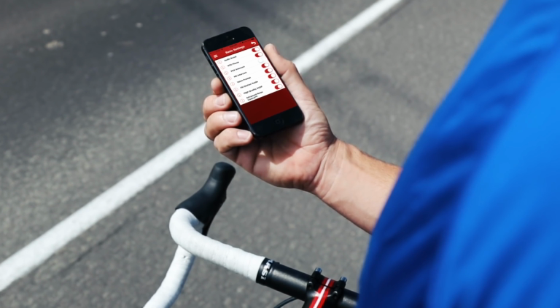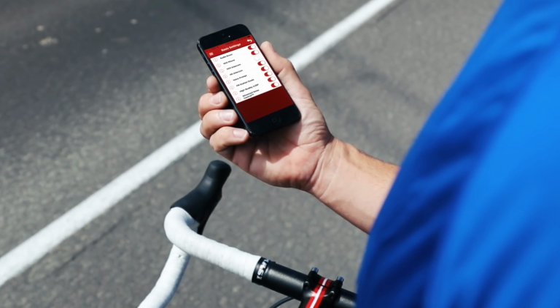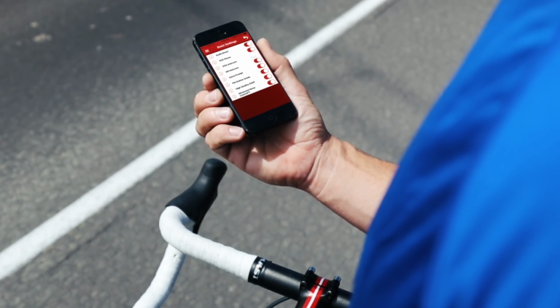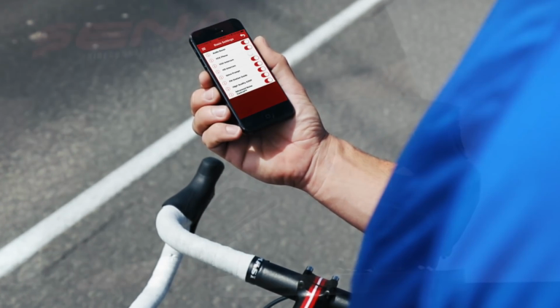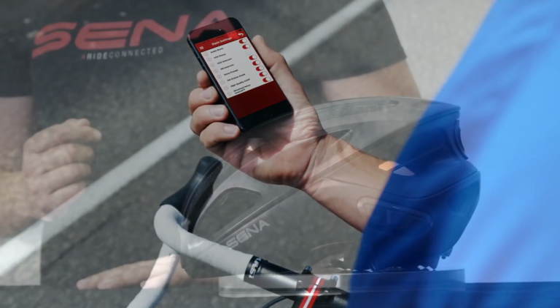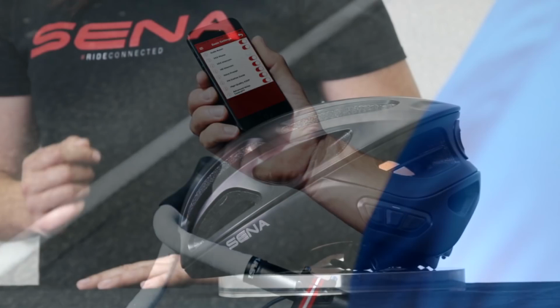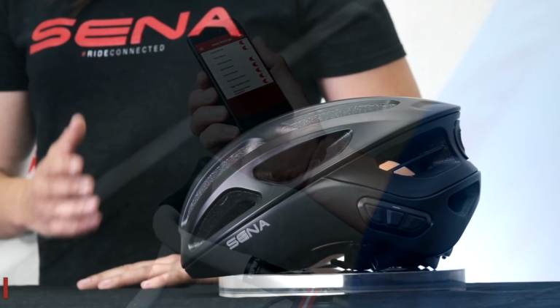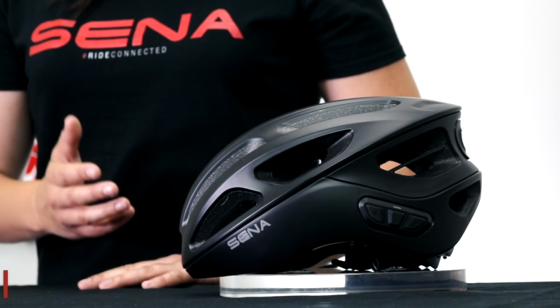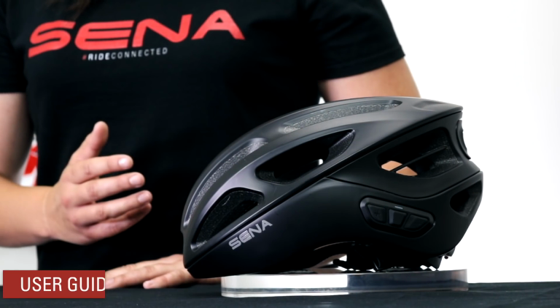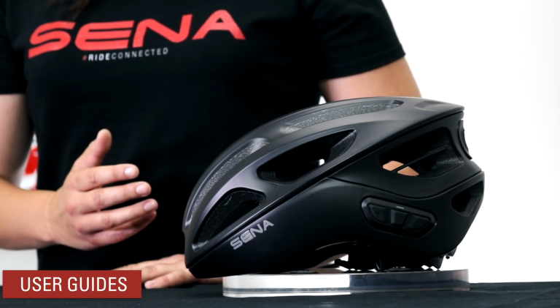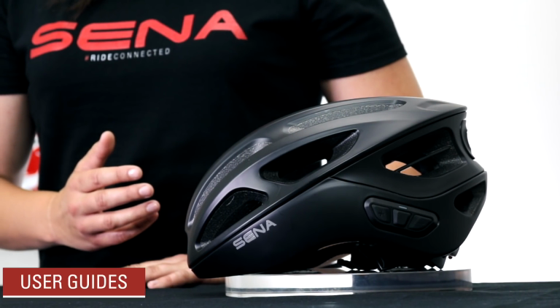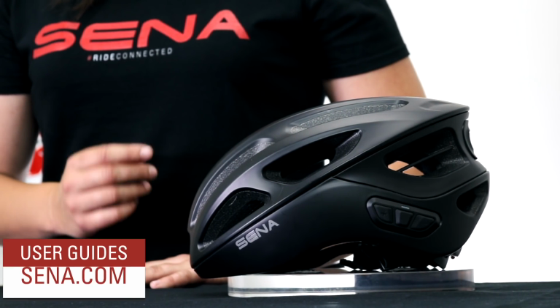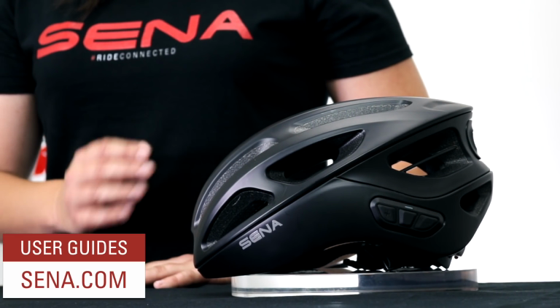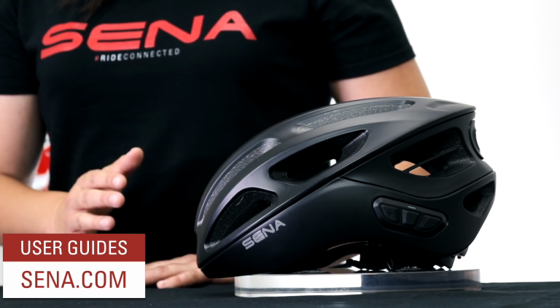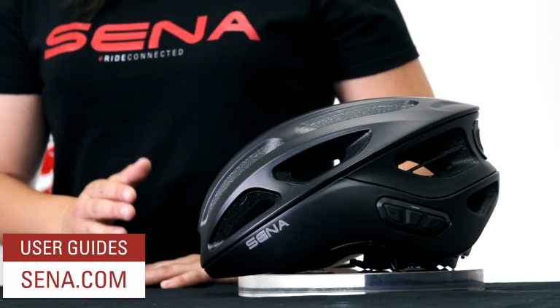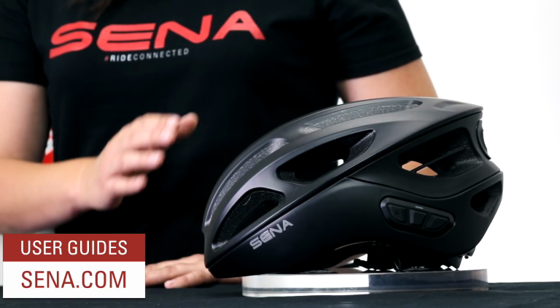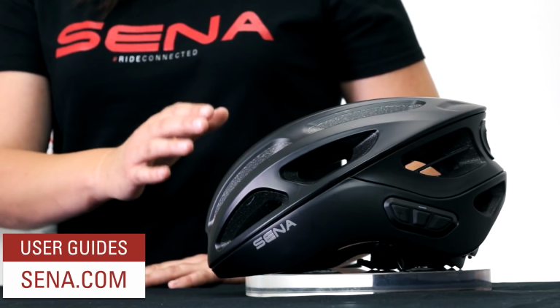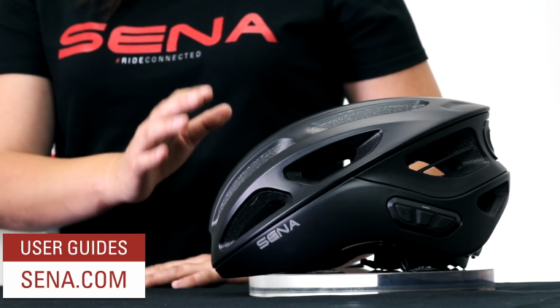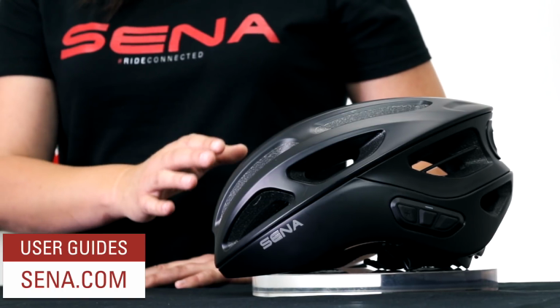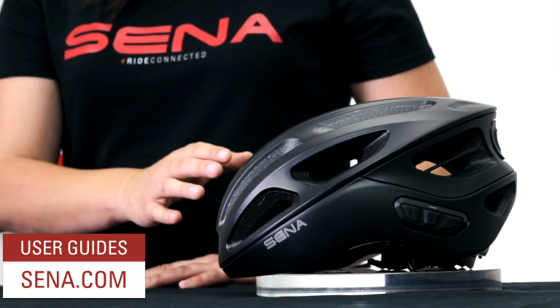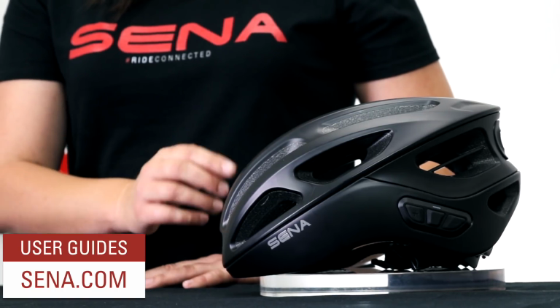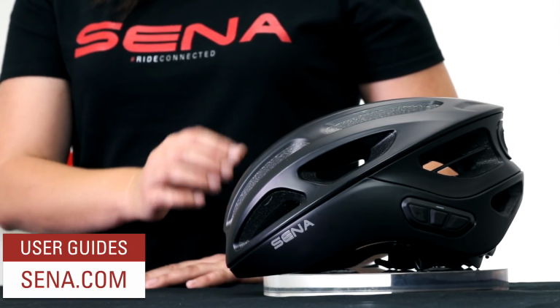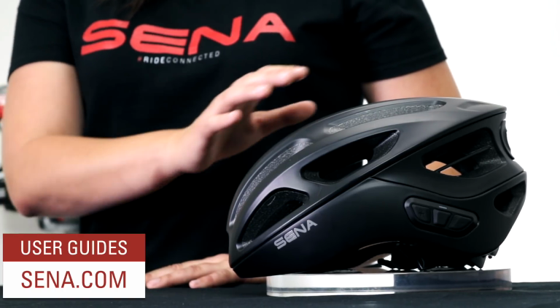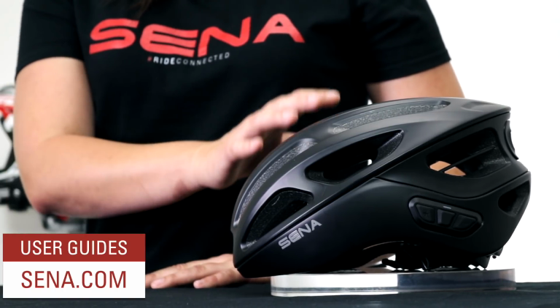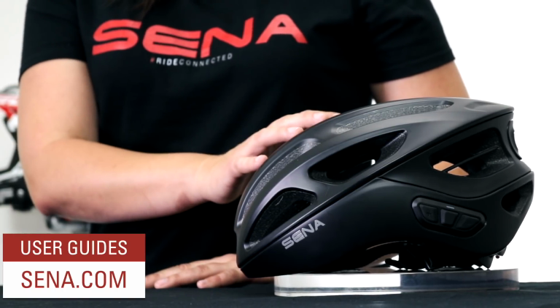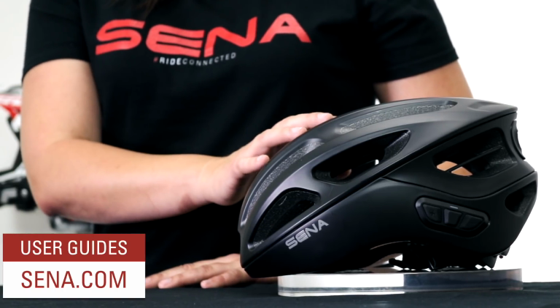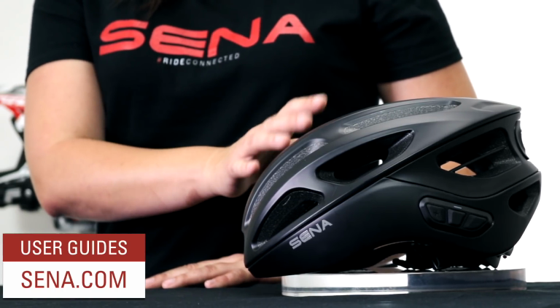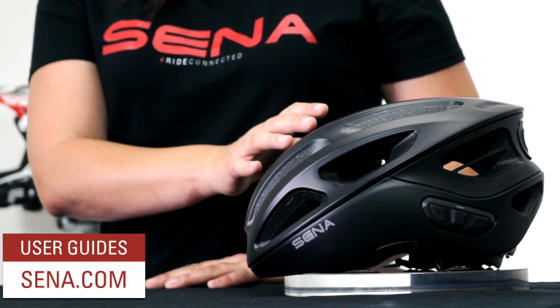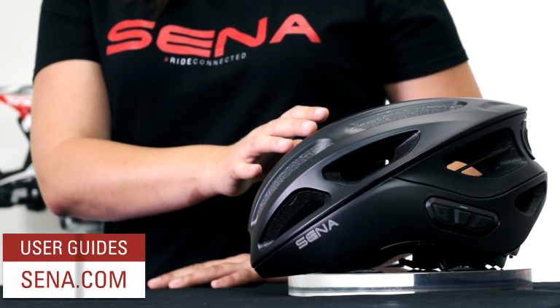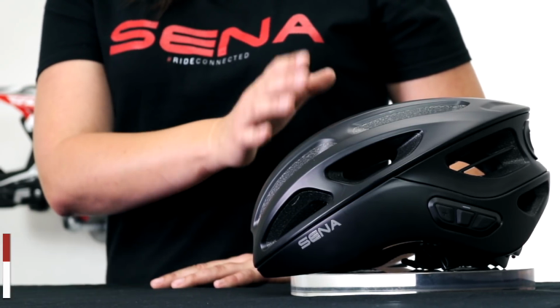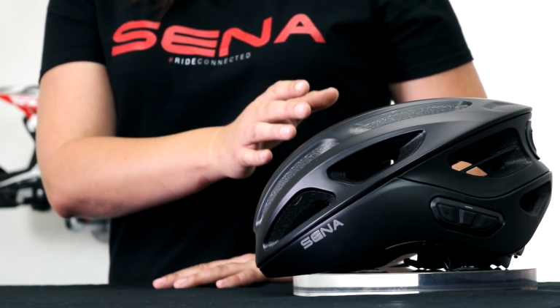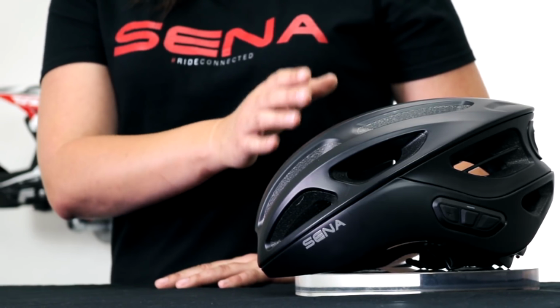The user's guides are always available online at senna.com as well as instructions on how to connect with other helmets like so.